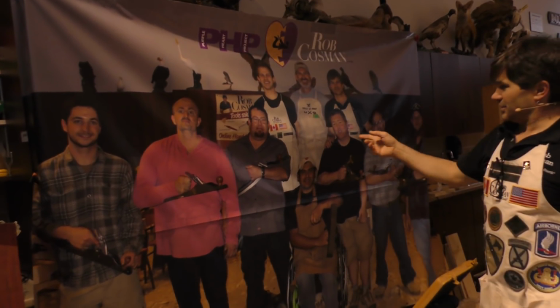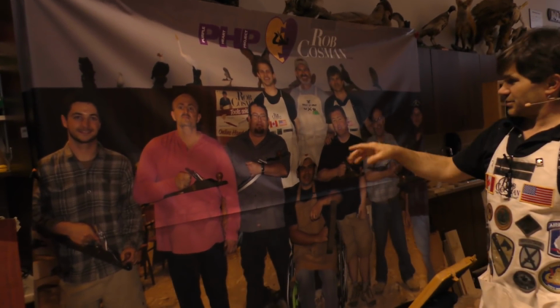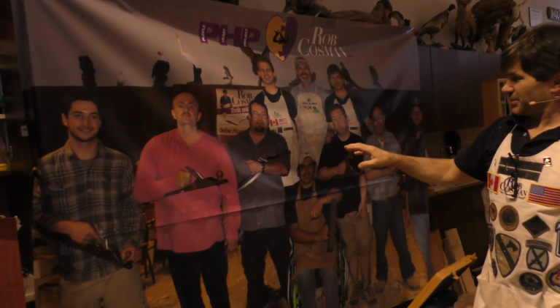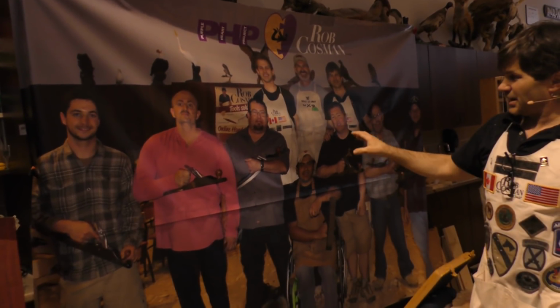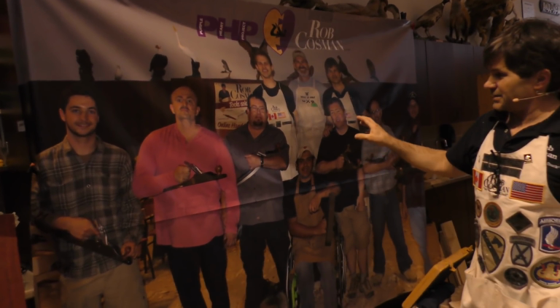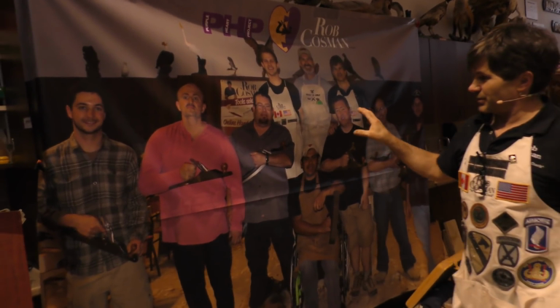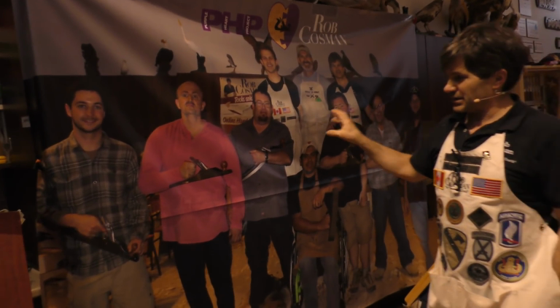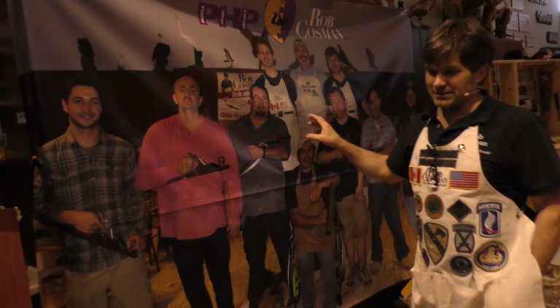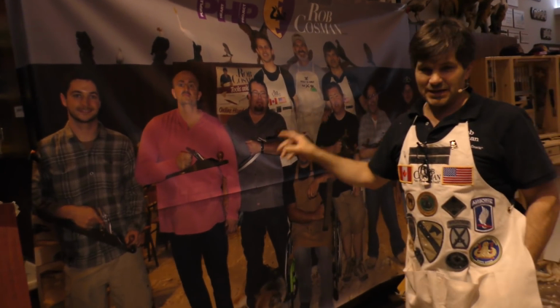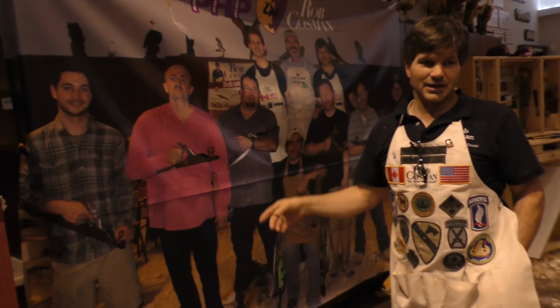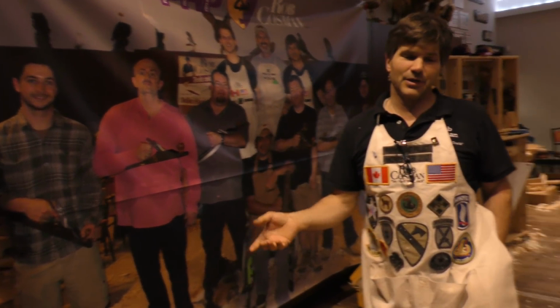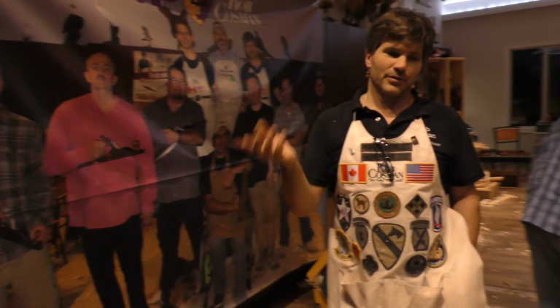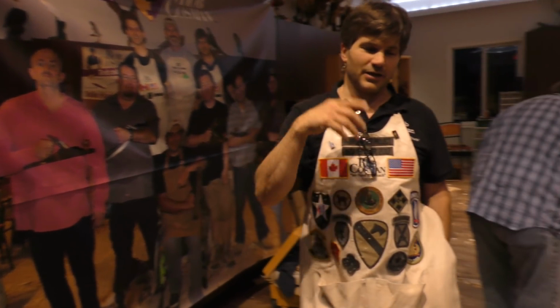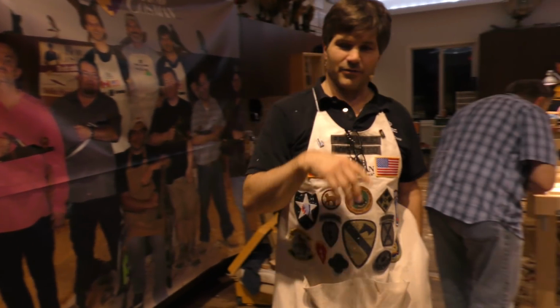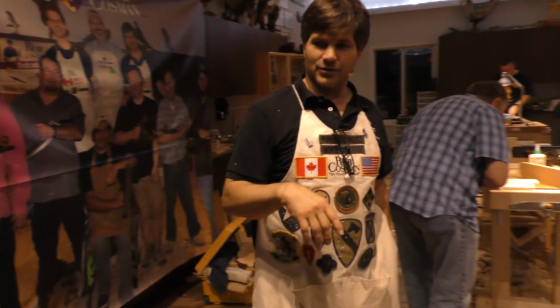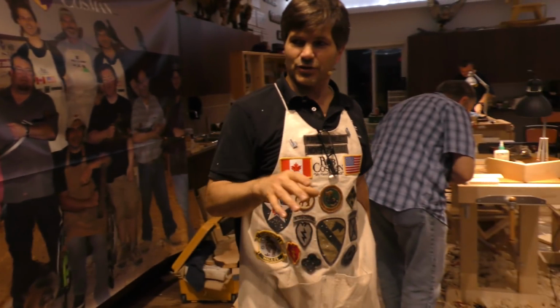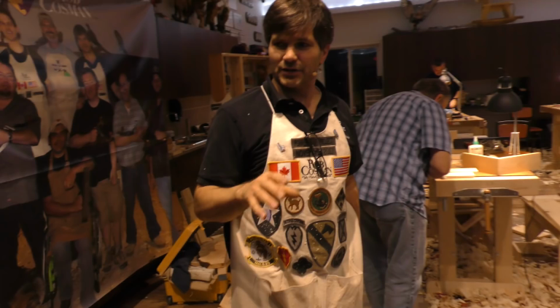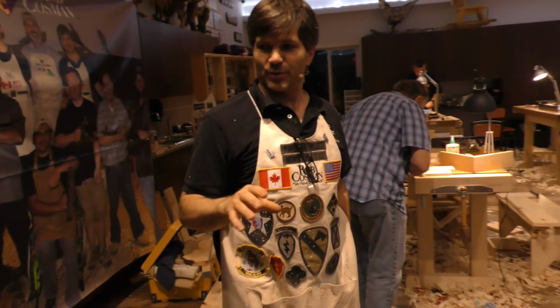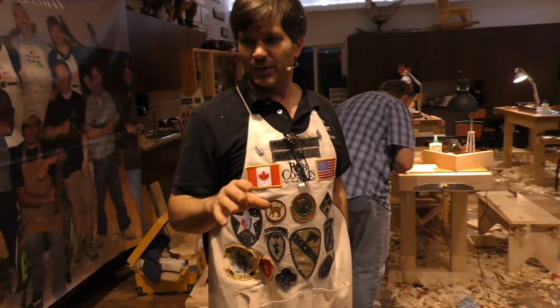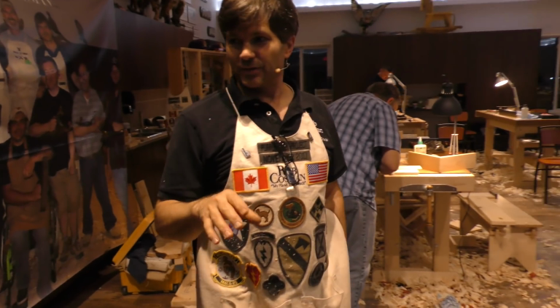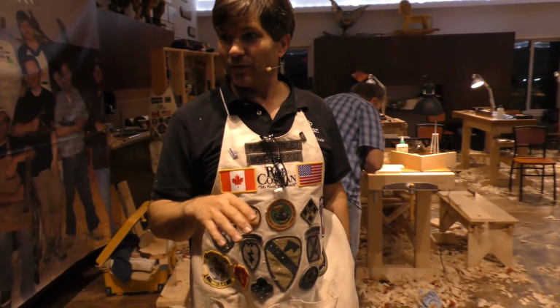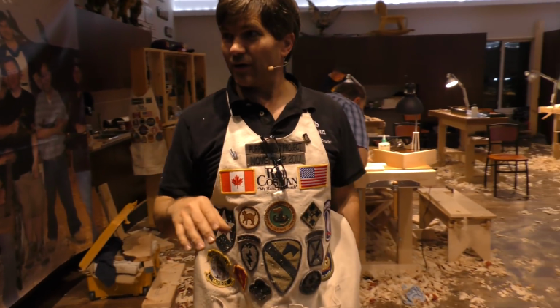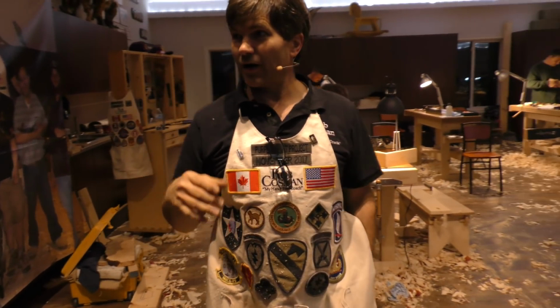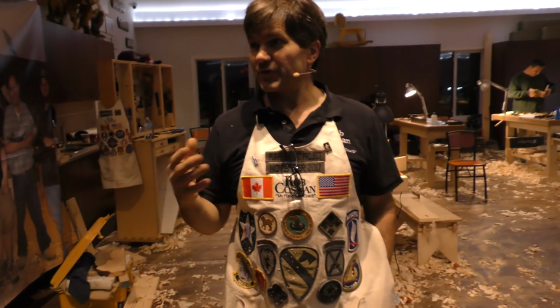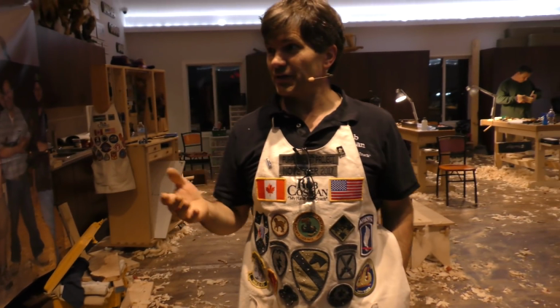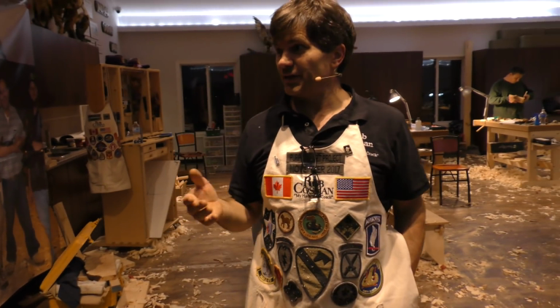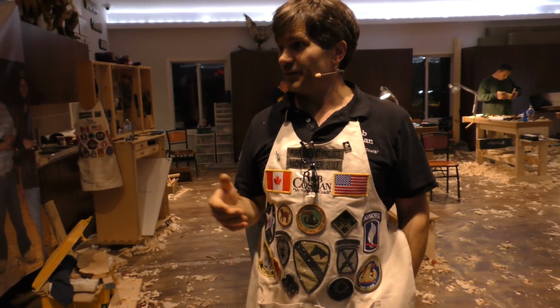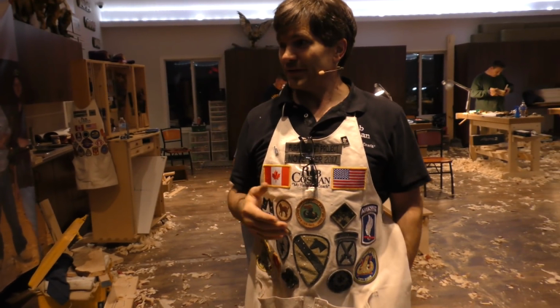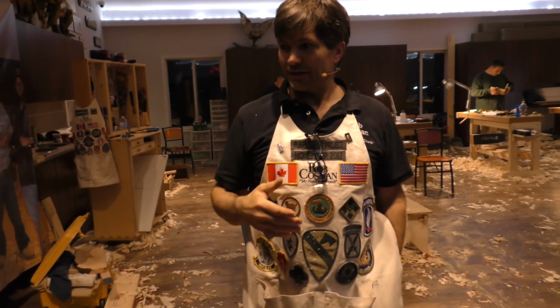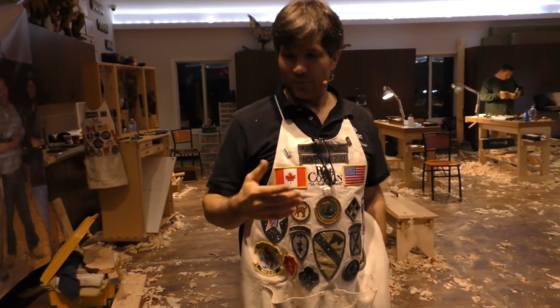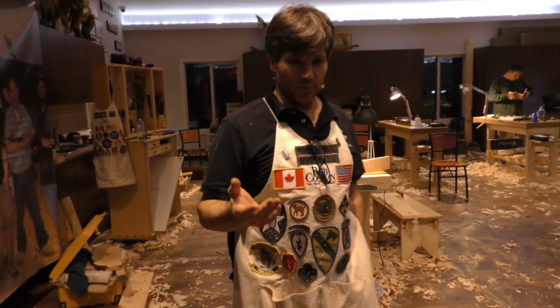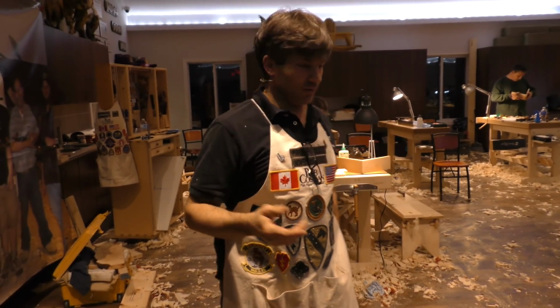So these are some of the guys that were in the class last time. Now I'm going to take you around and show you a little bit about our facility and what we do.